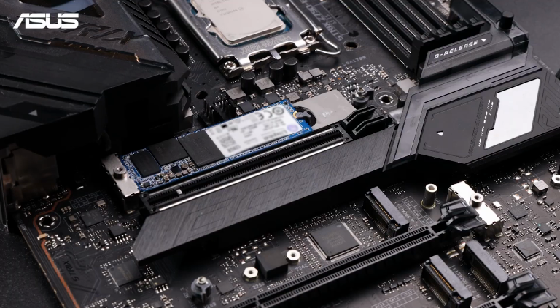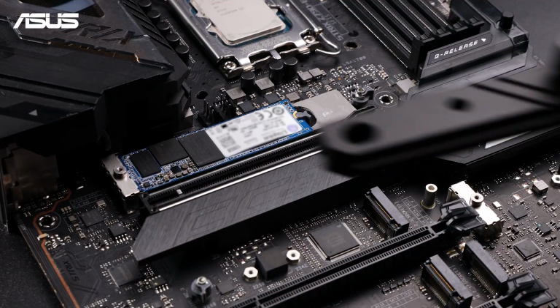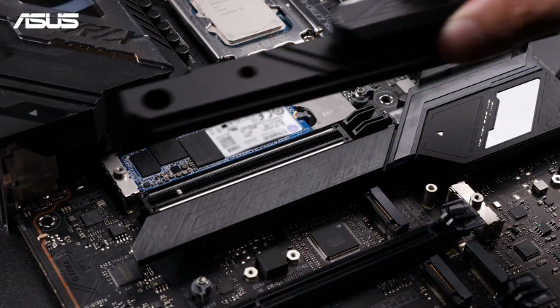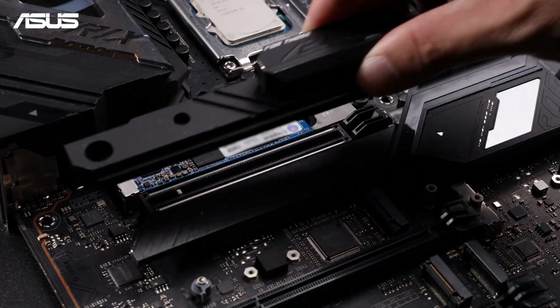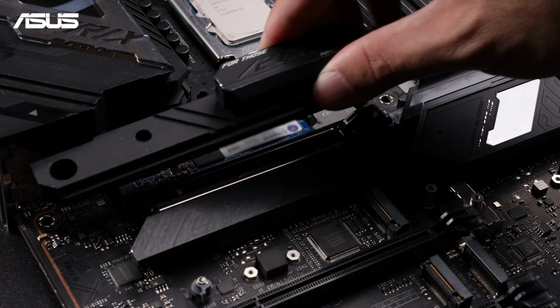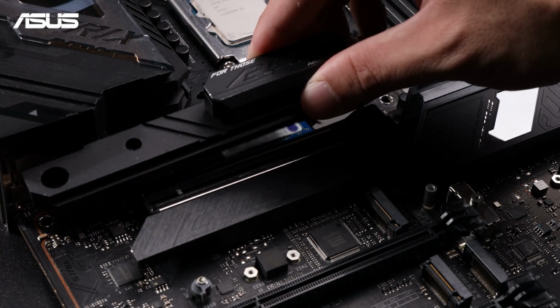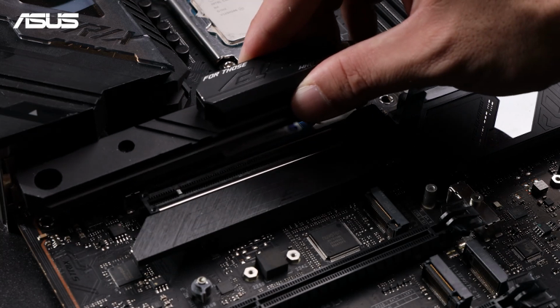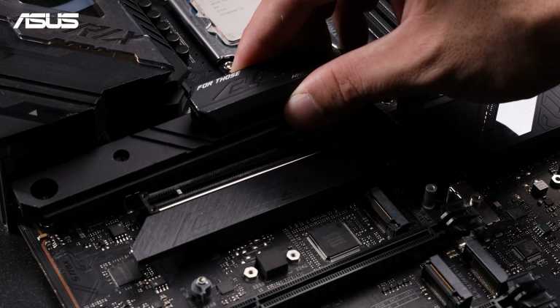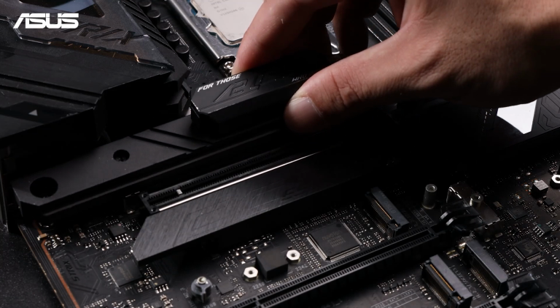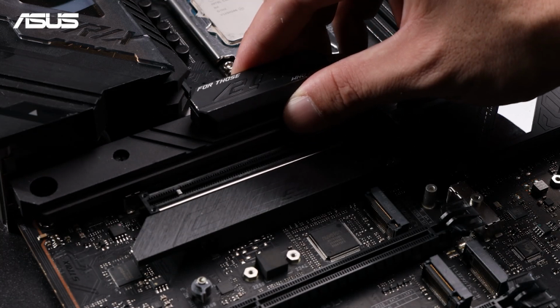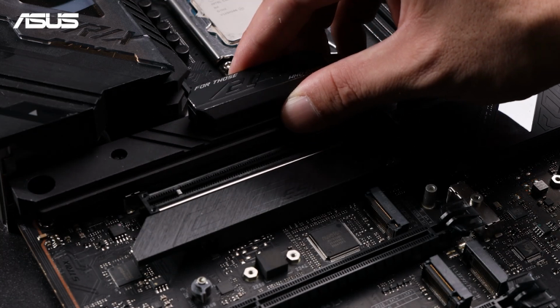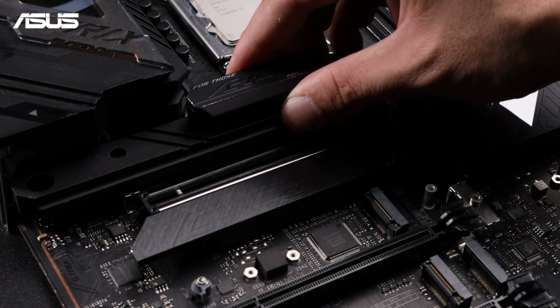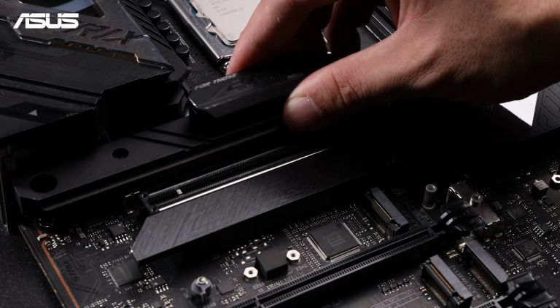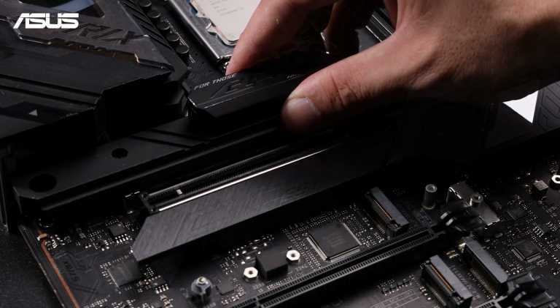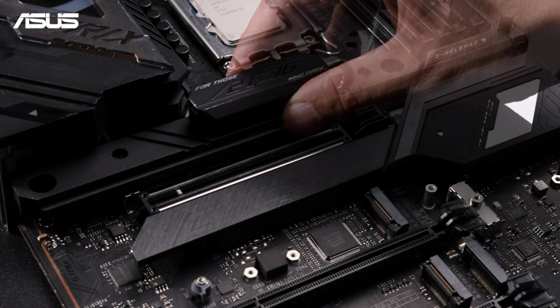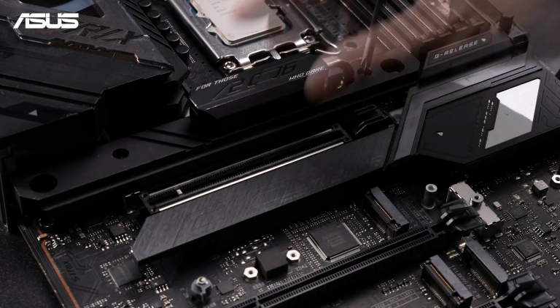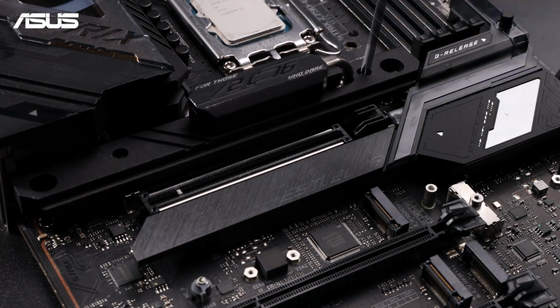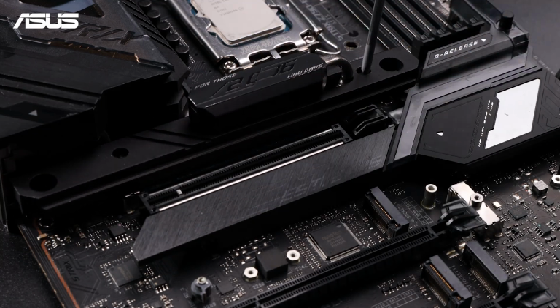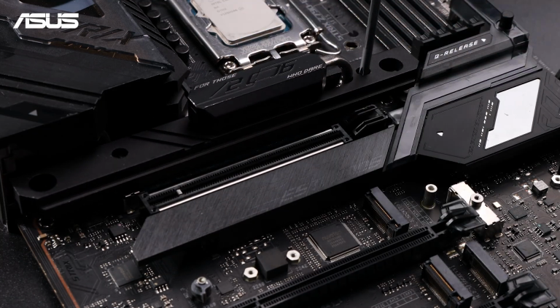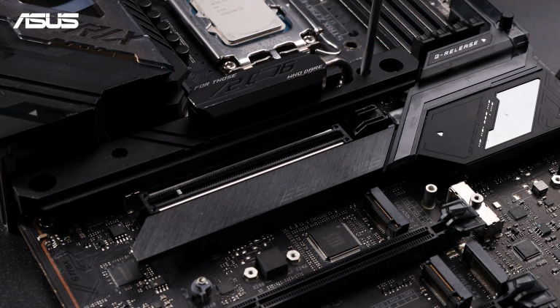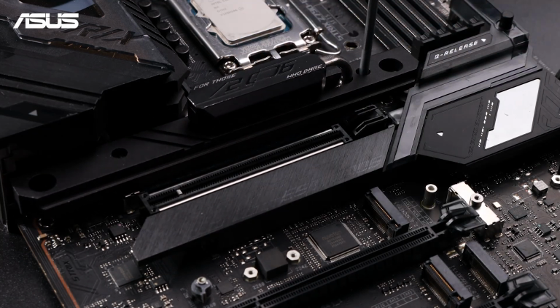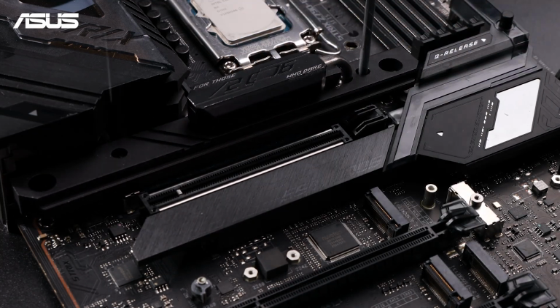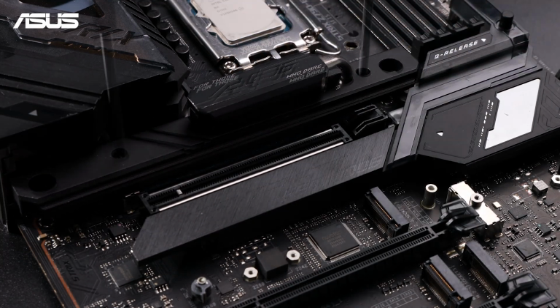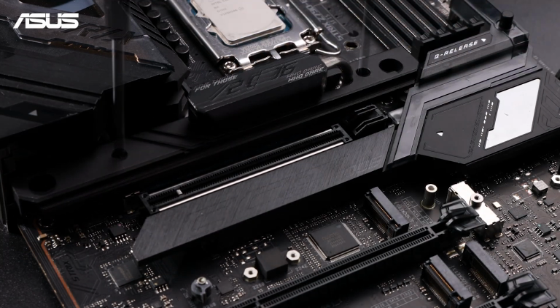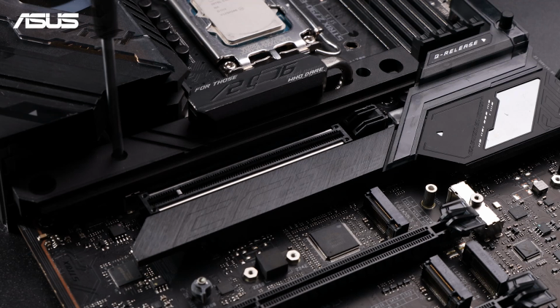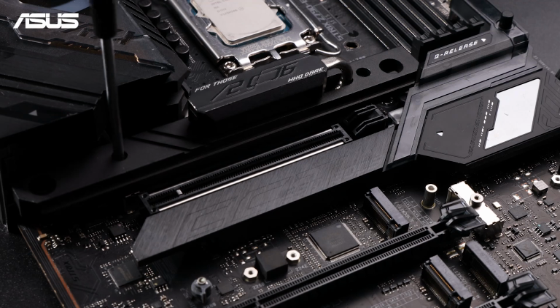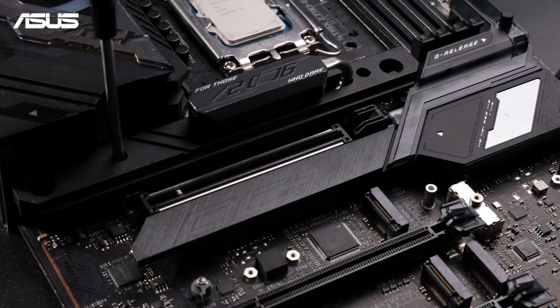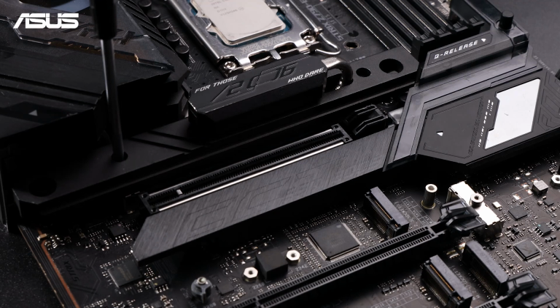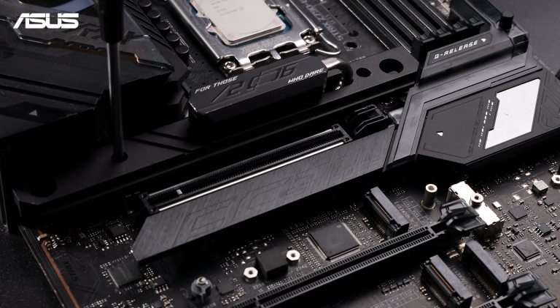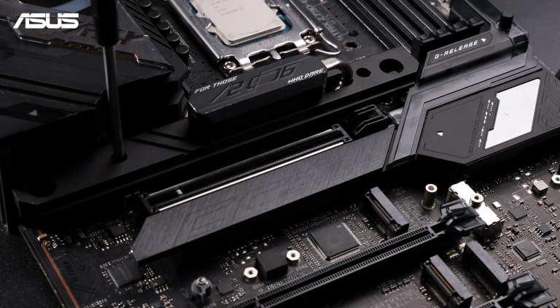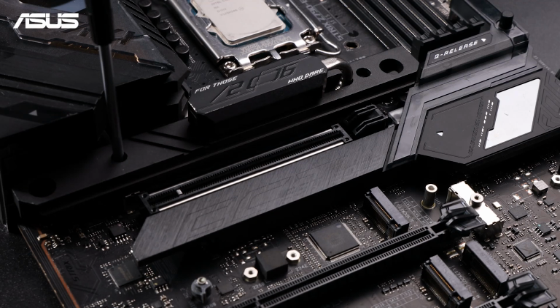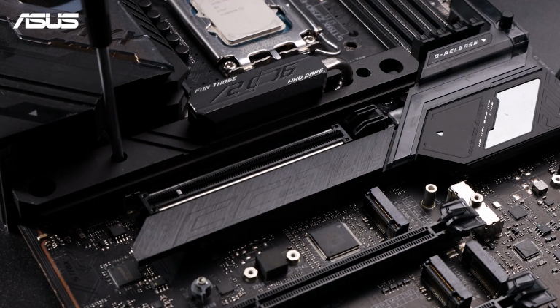Depending on your SSD model, secure the heat sink with screws. And you've successfully installed the SSD onto the motherboard.